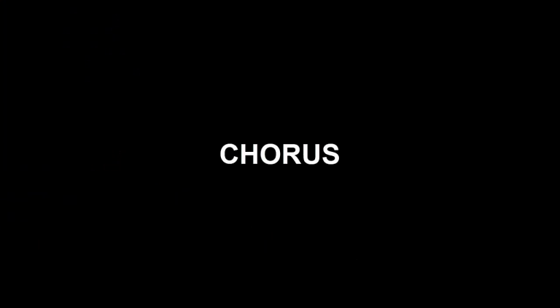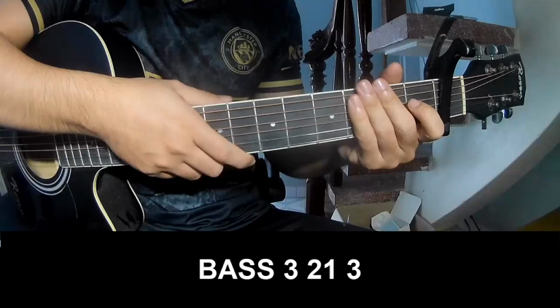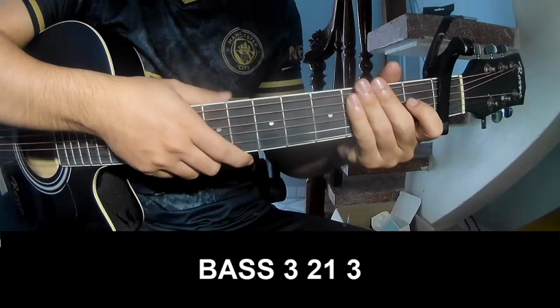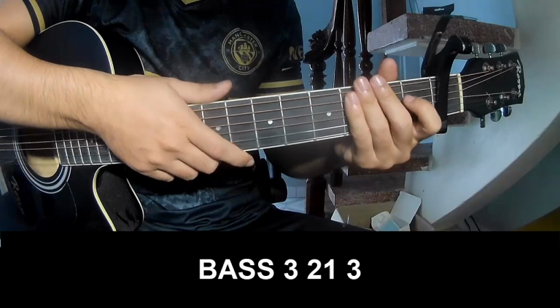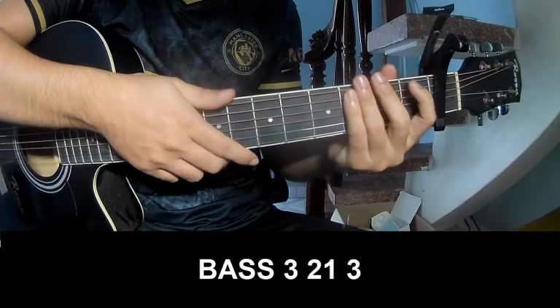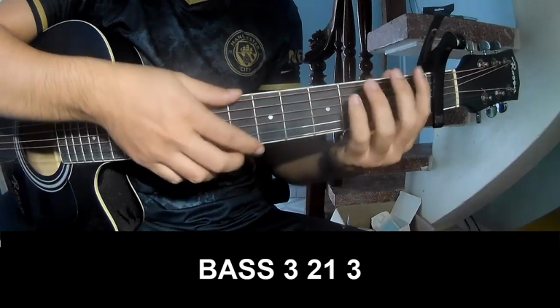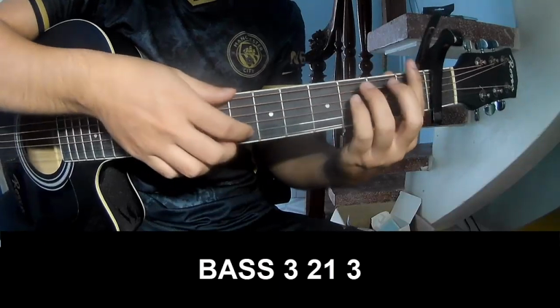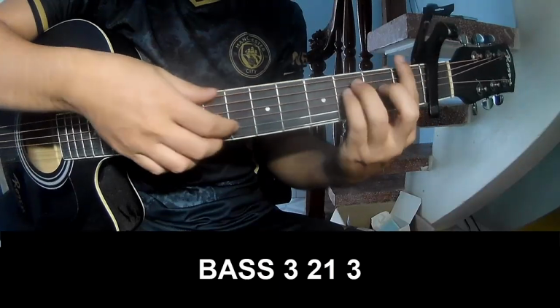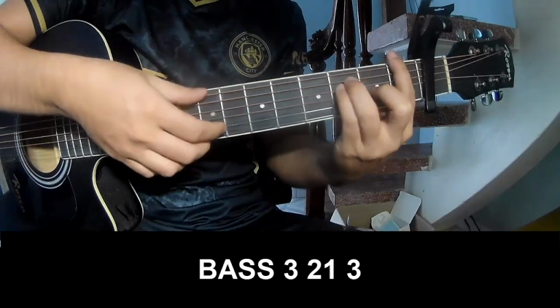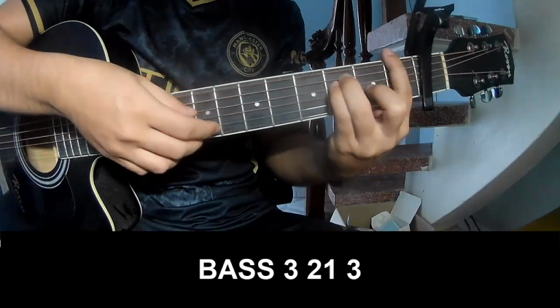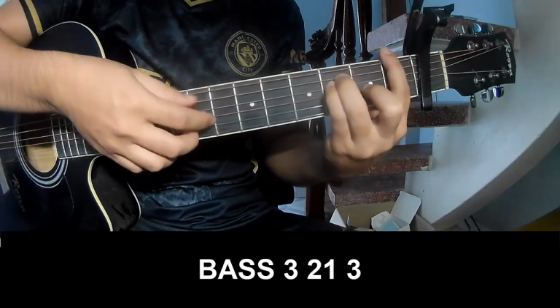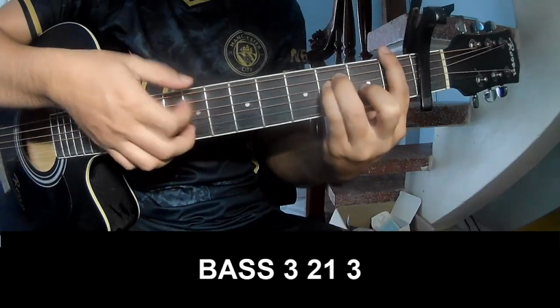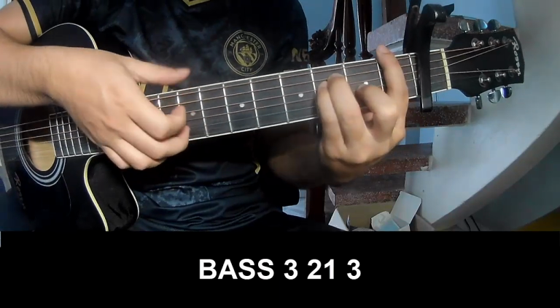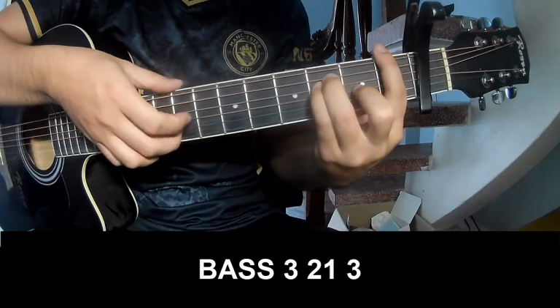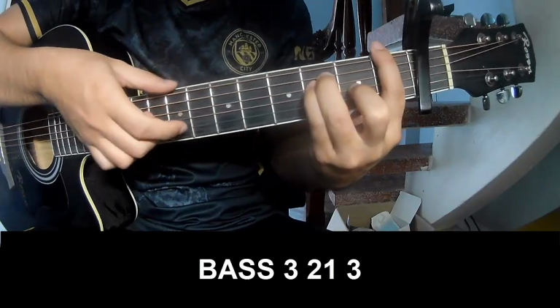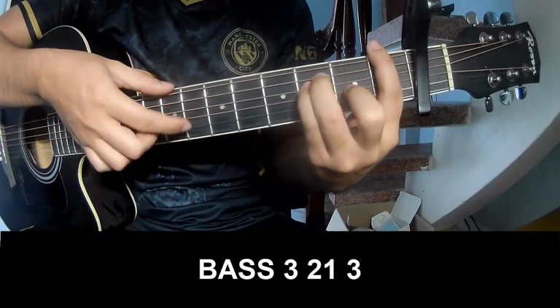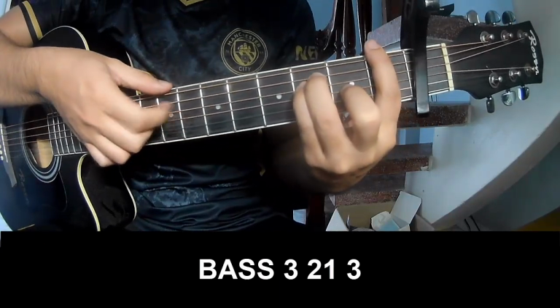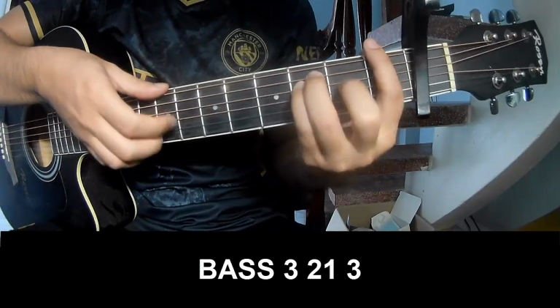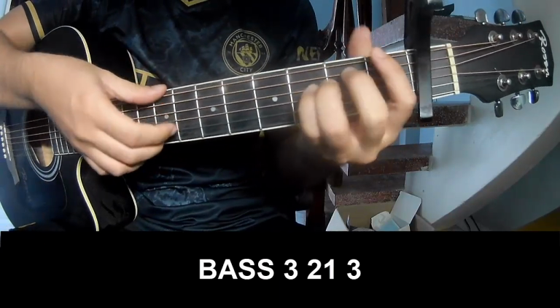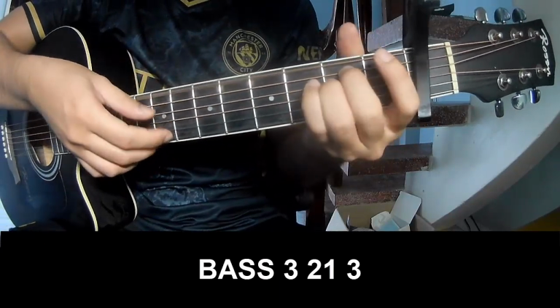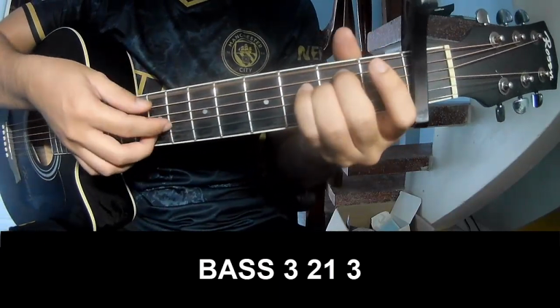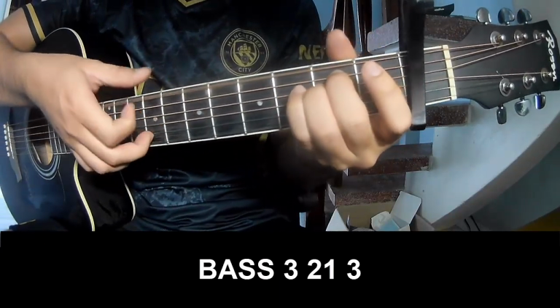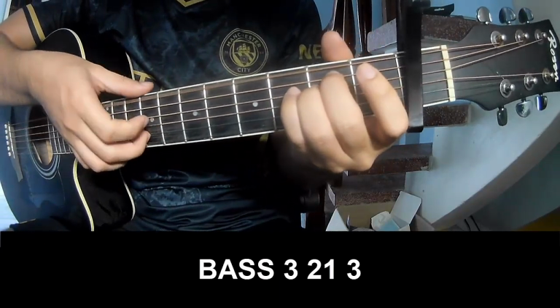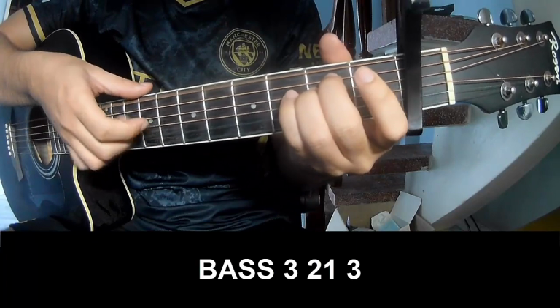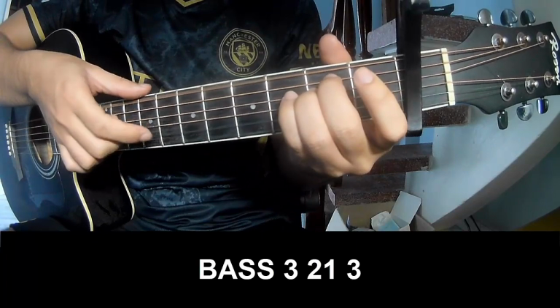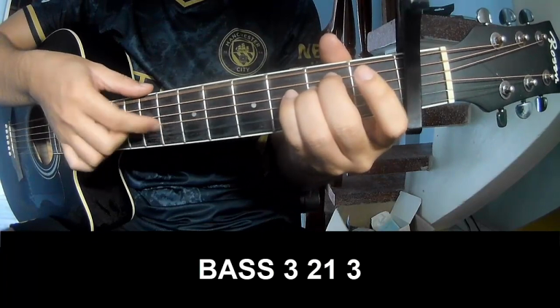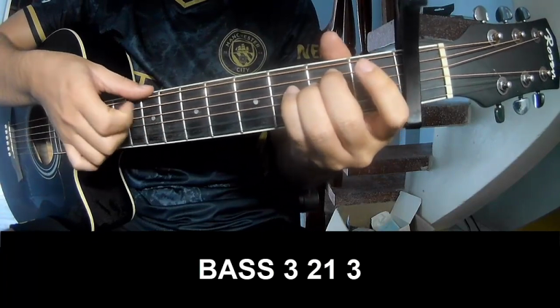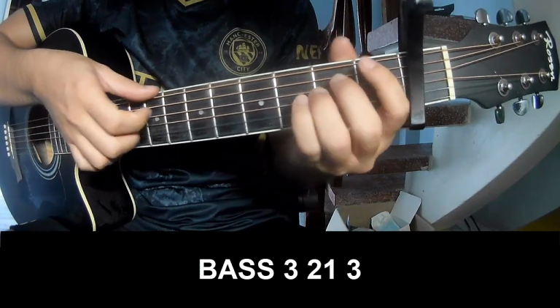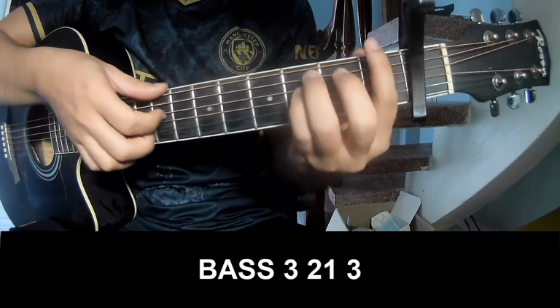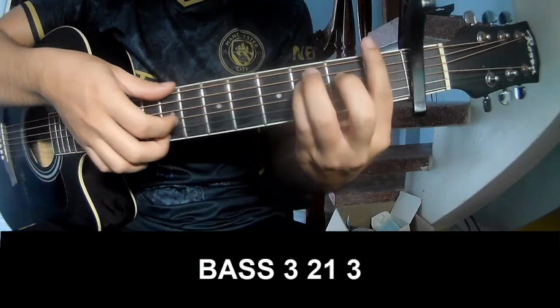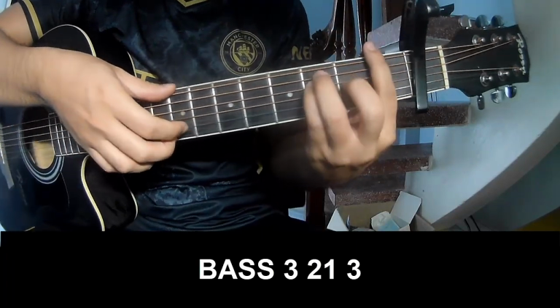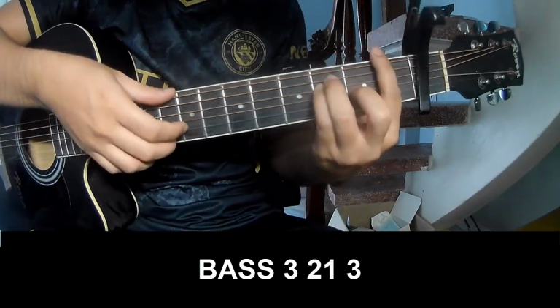To the outro, she'll play: page 3, 2 on 3, page 3, 2 on 3, and she'll play along.